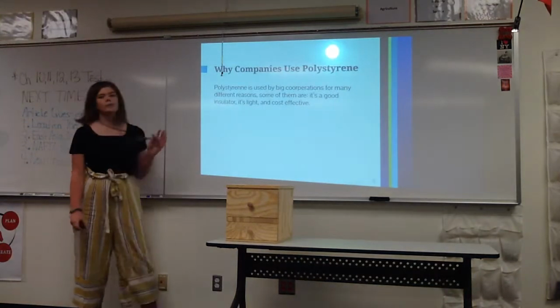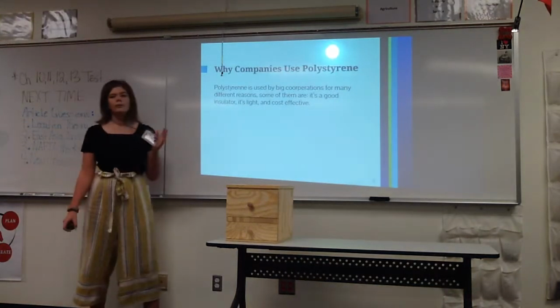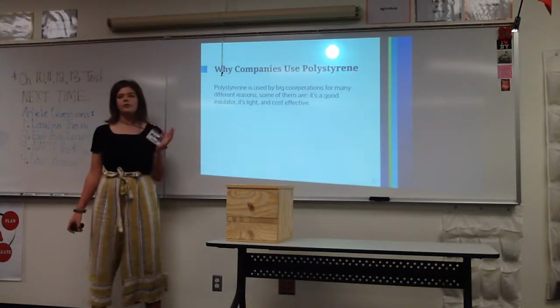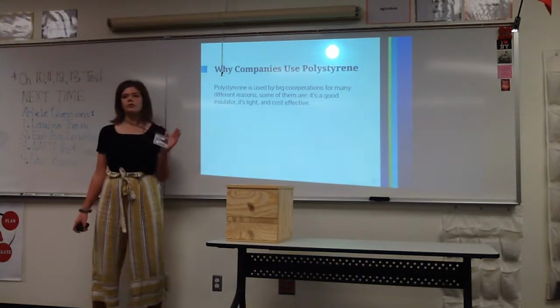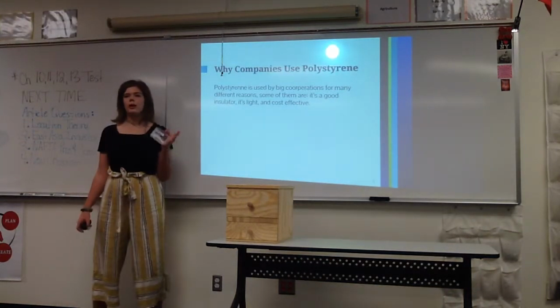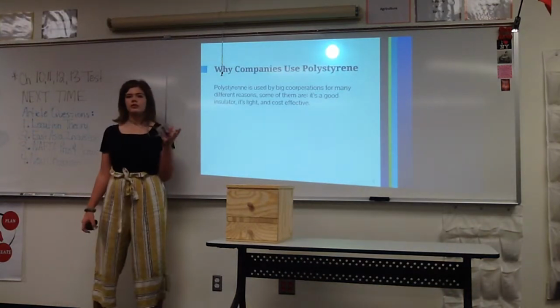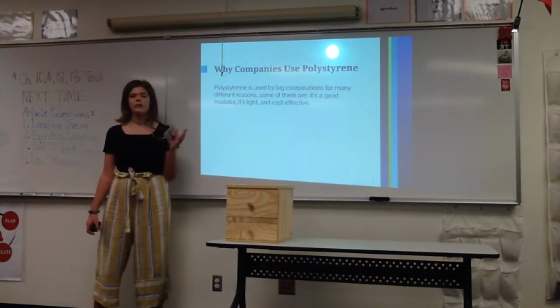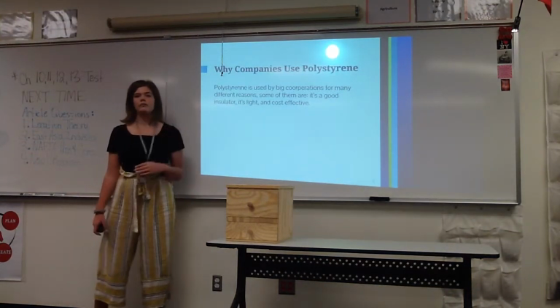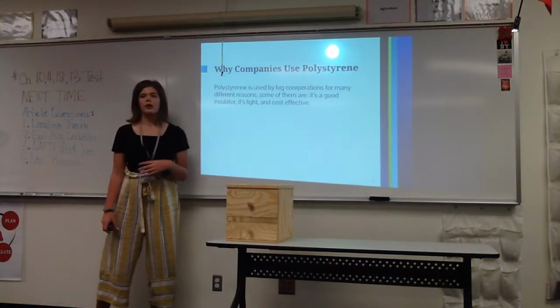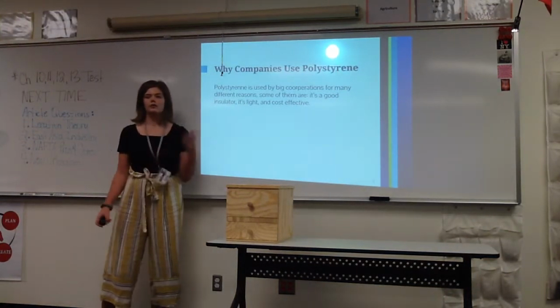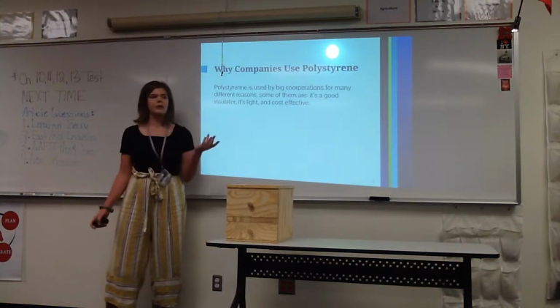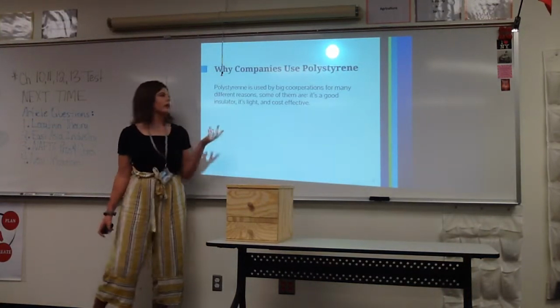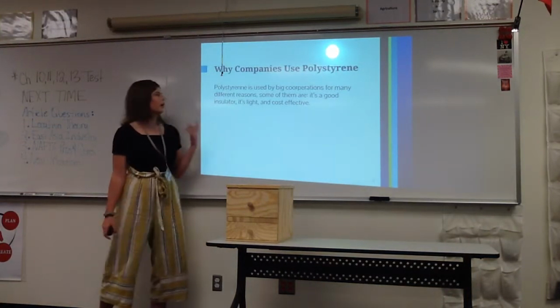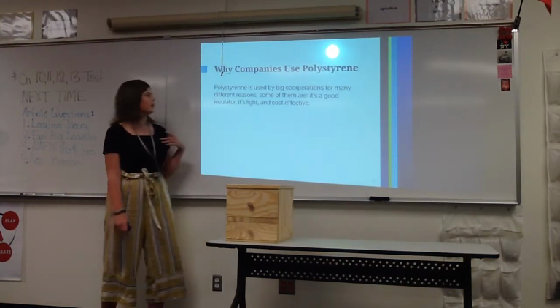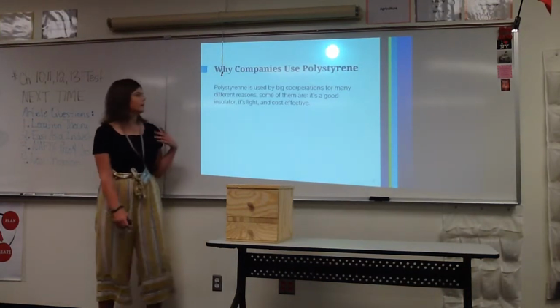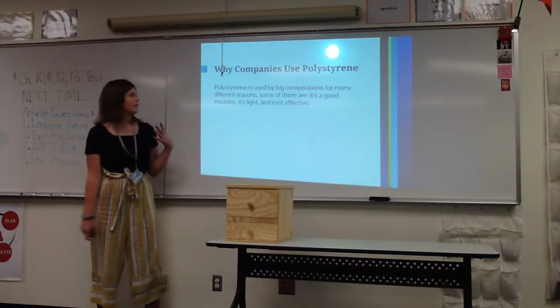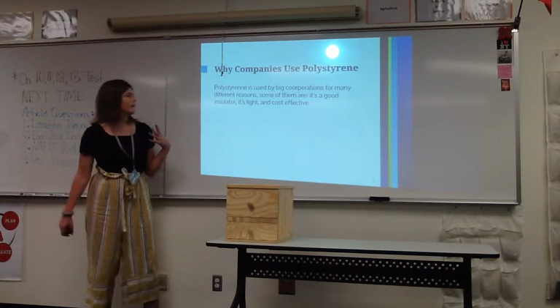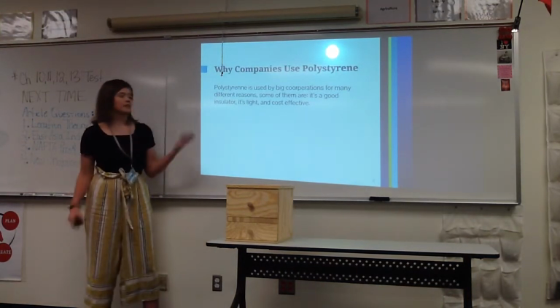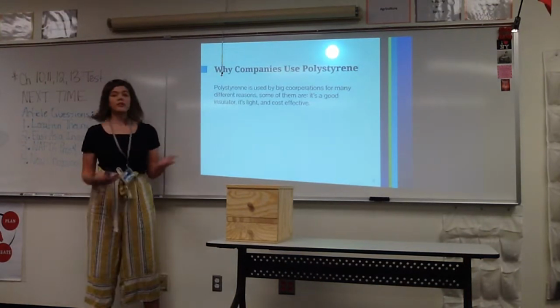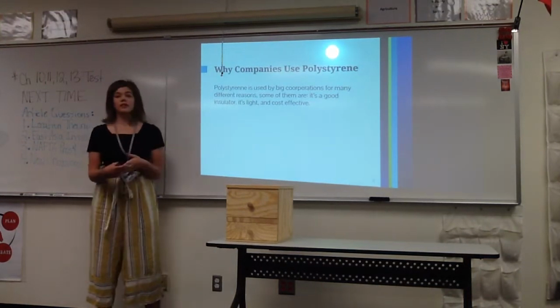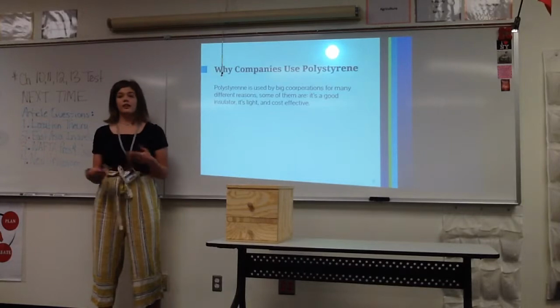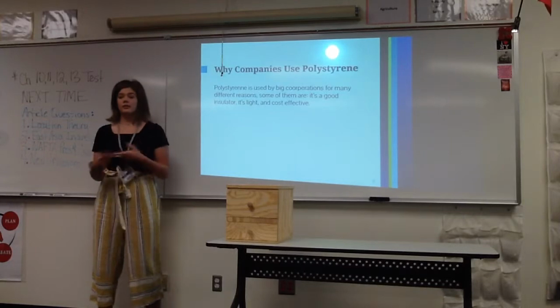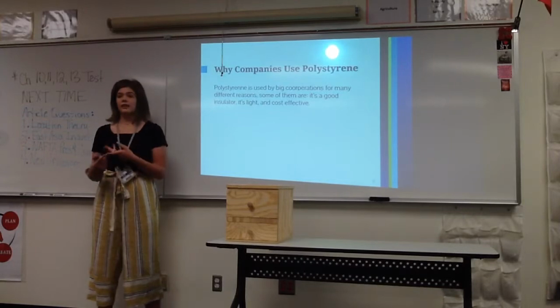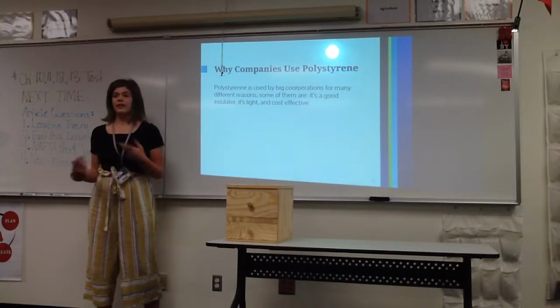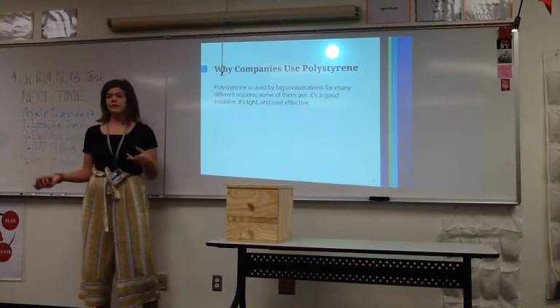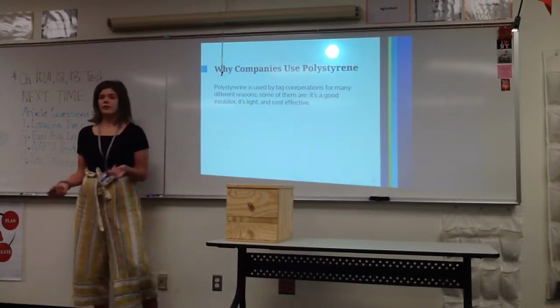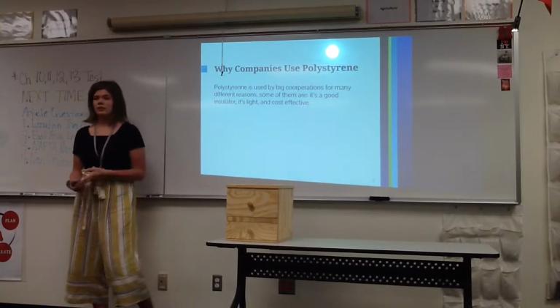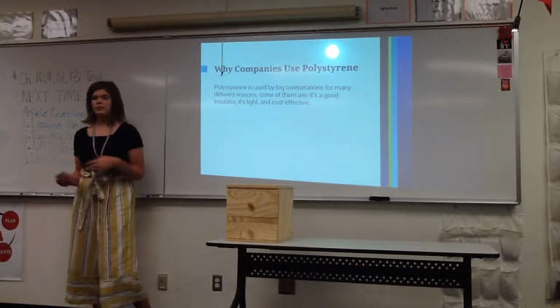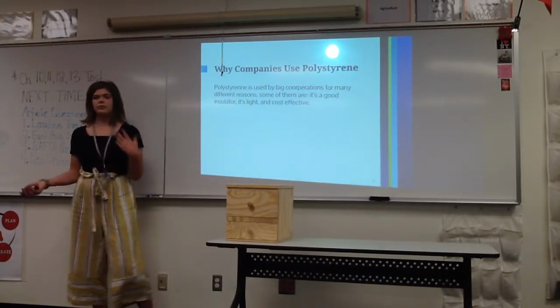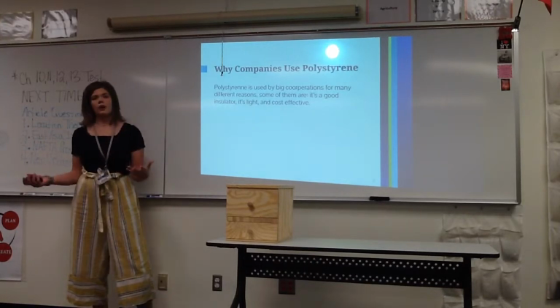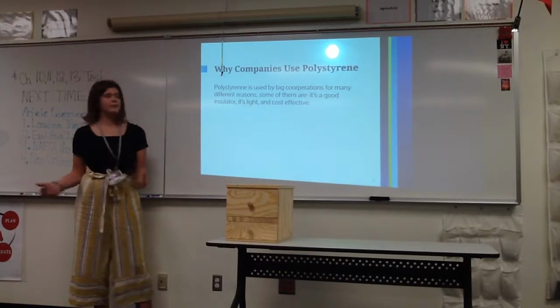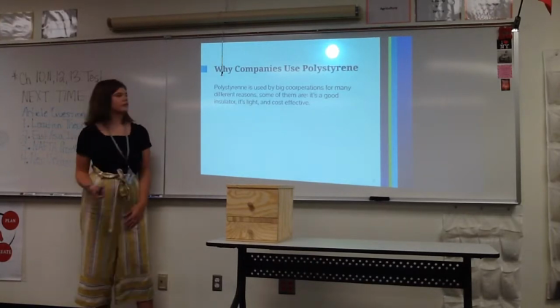Companies use polystyrene because it's a good insulator, it's really light, and it's very cheap, so it's cost effective.